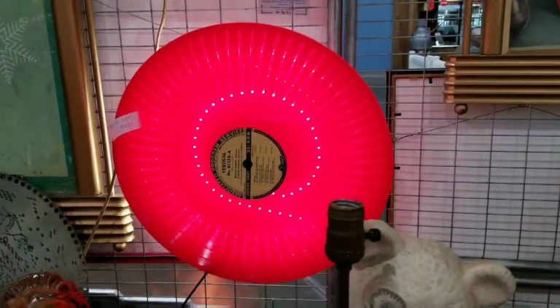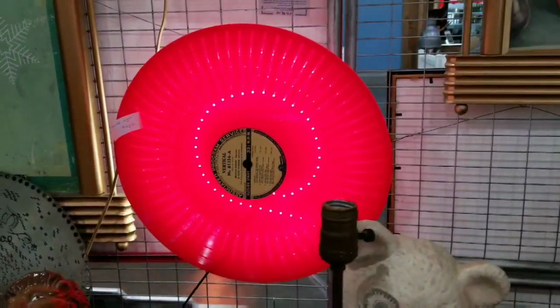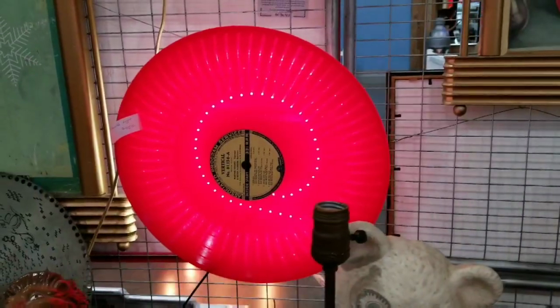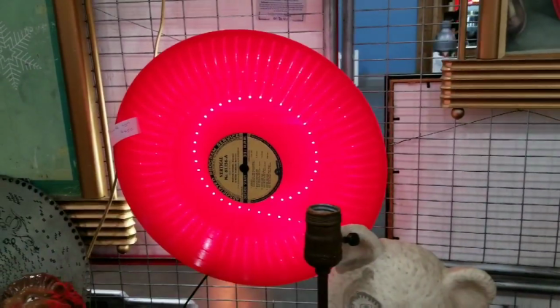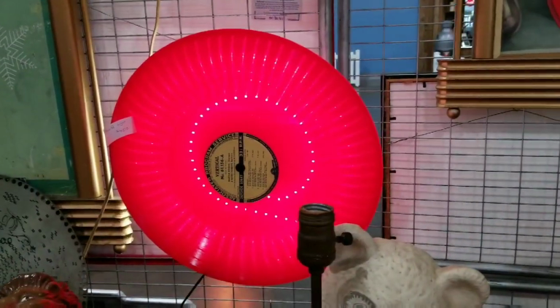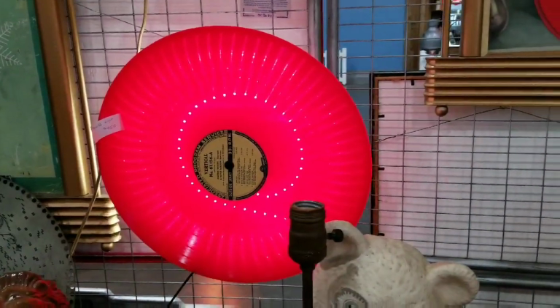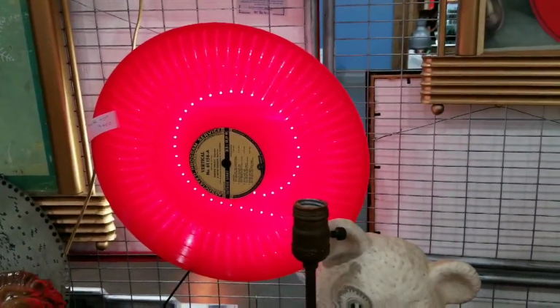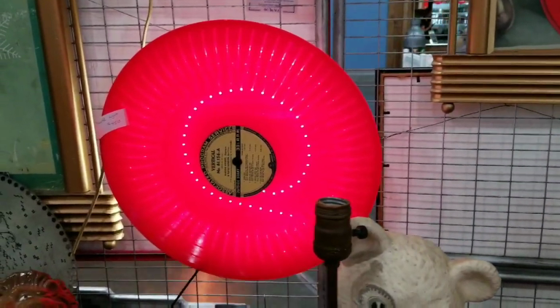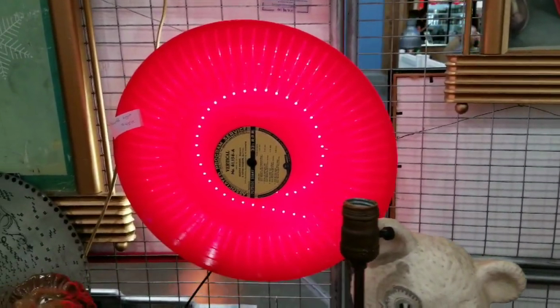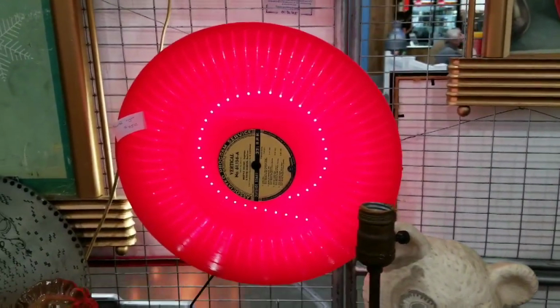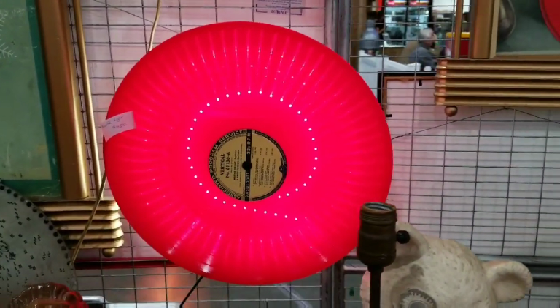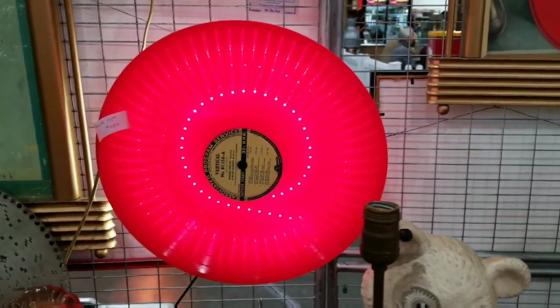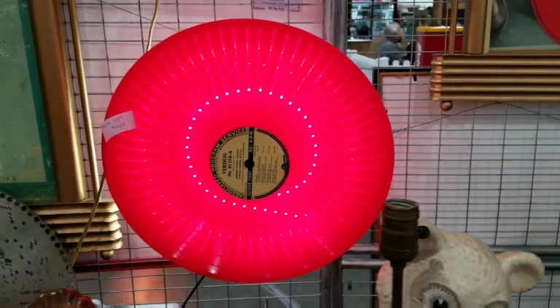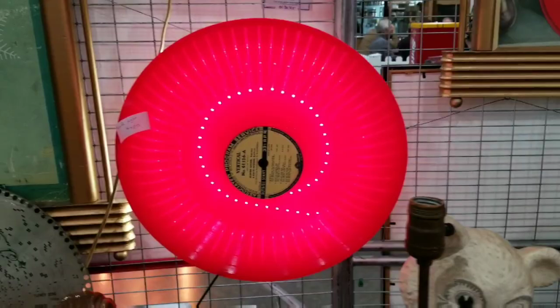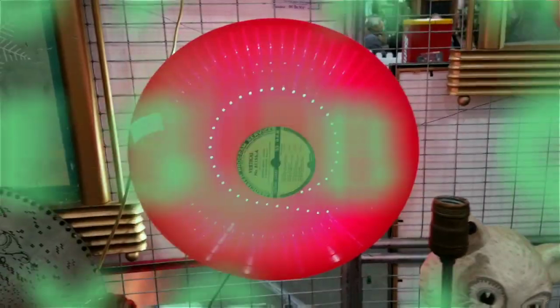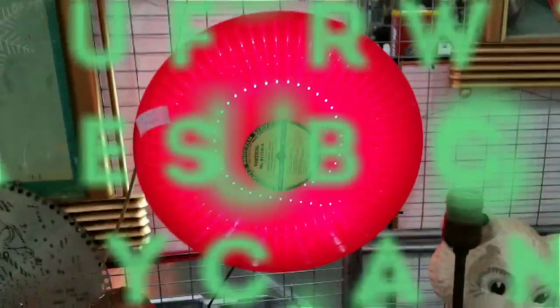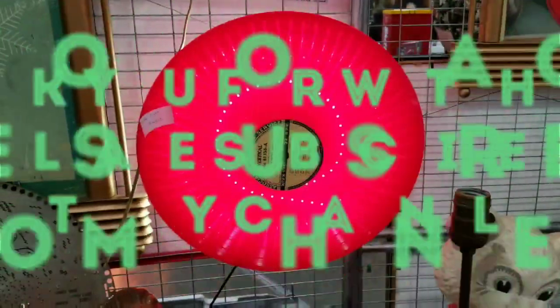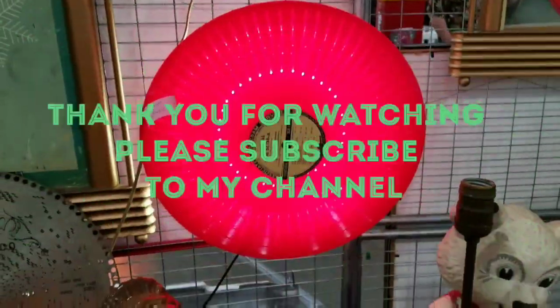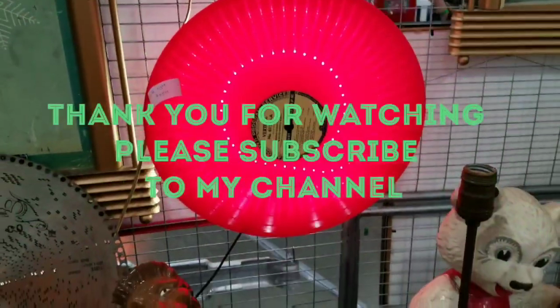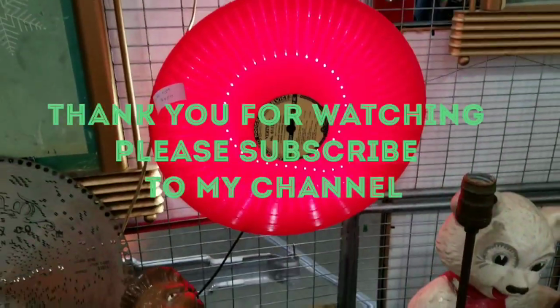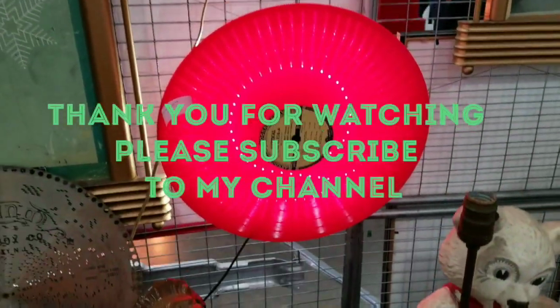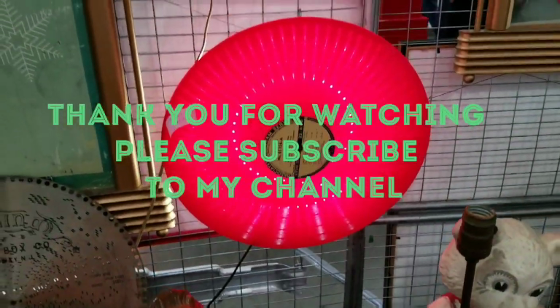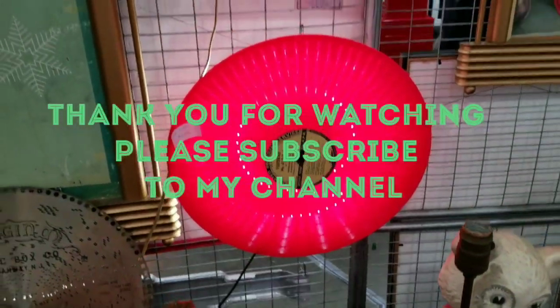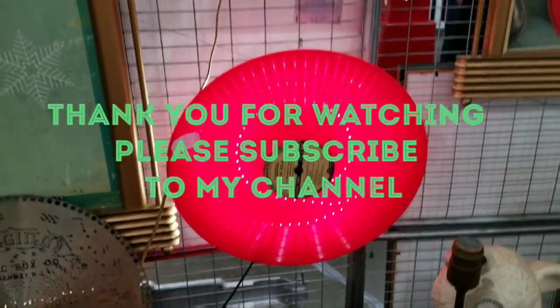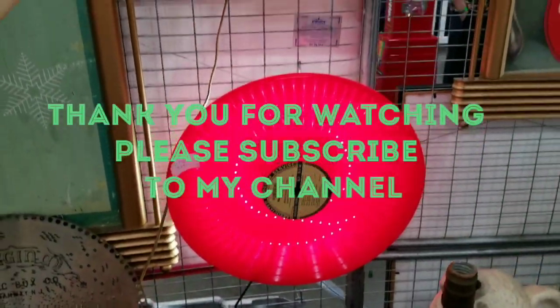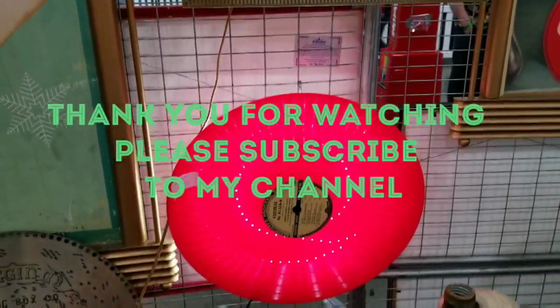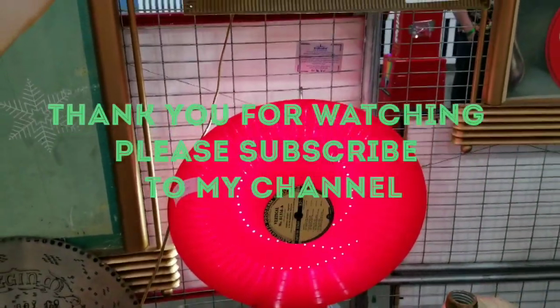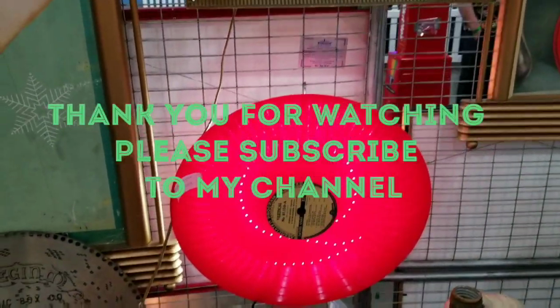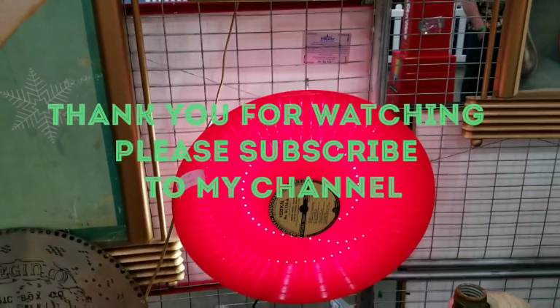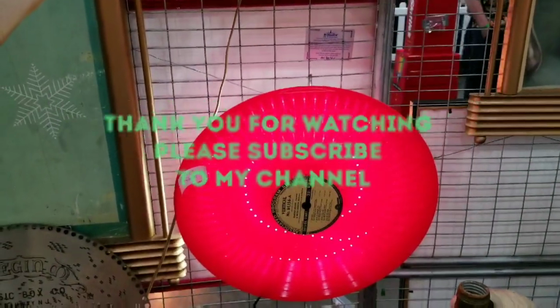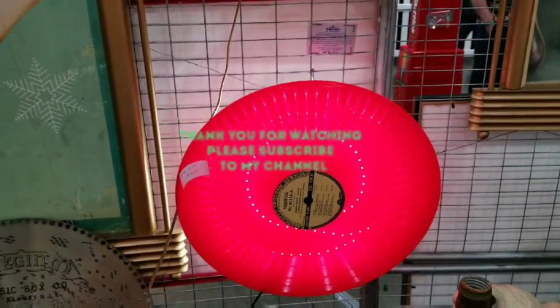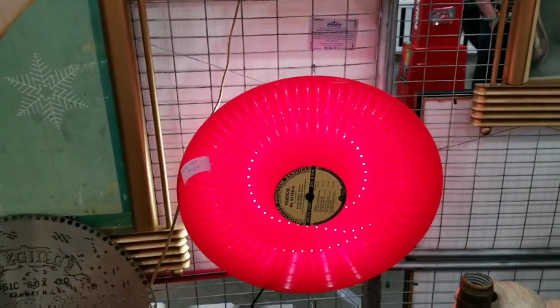Thank you for watching my videos. Please don't forget to hit the subscribe button. Thank you and take care.